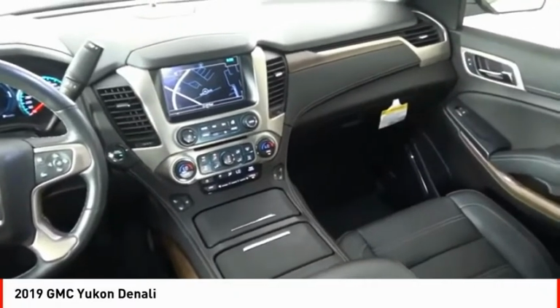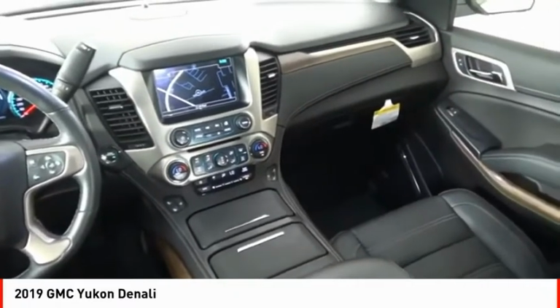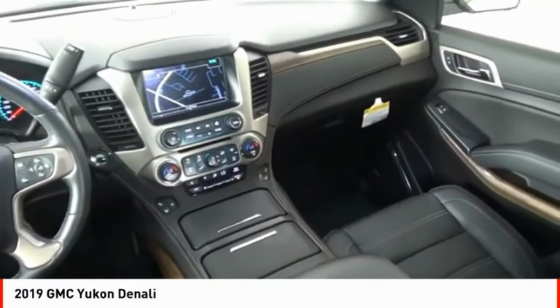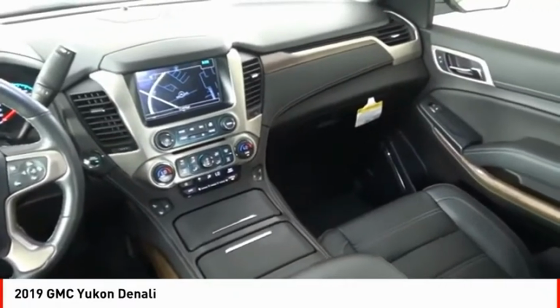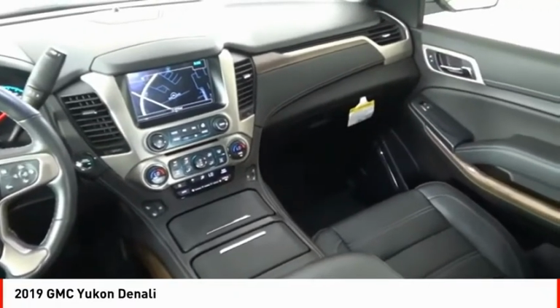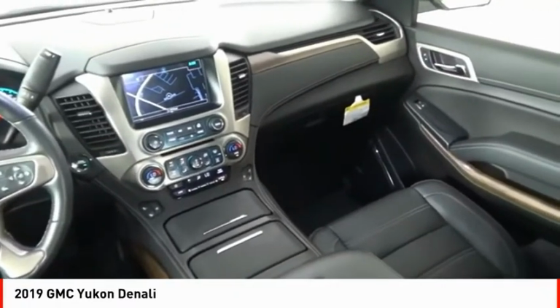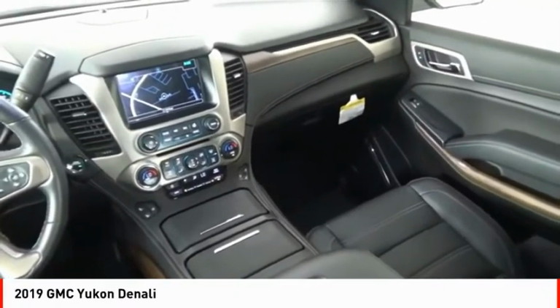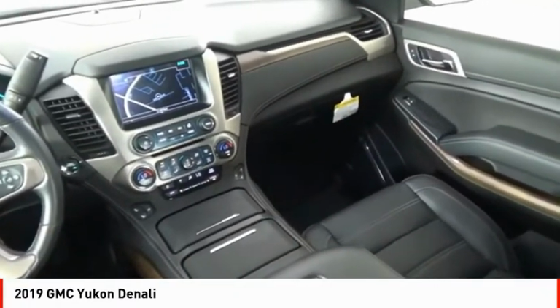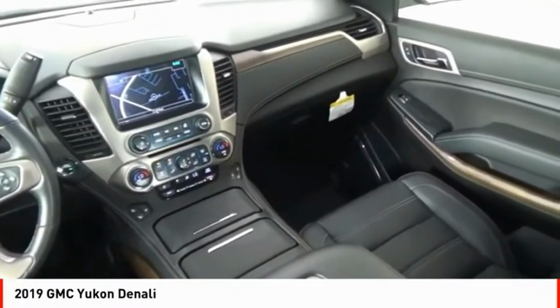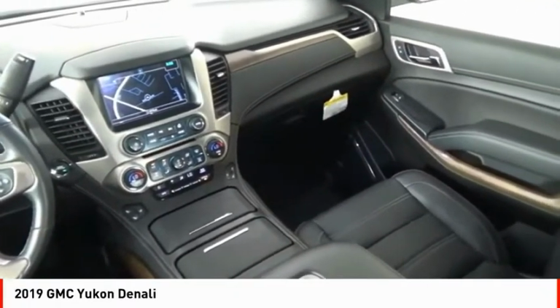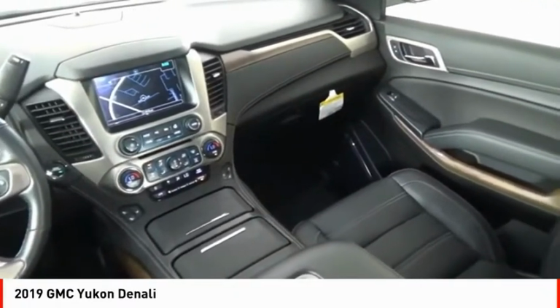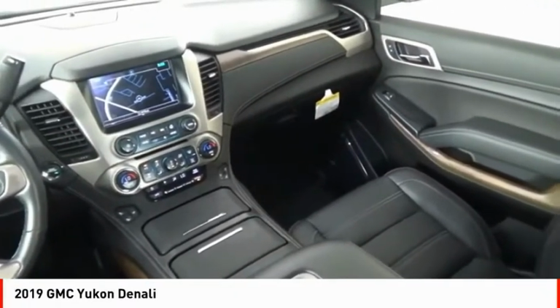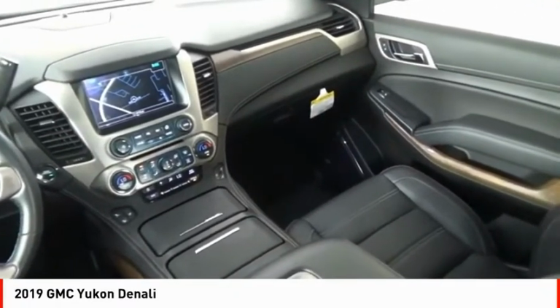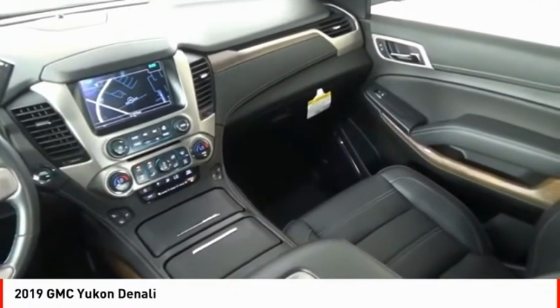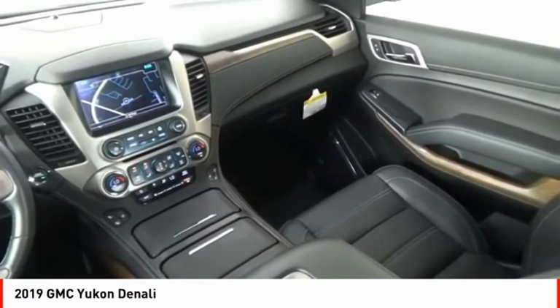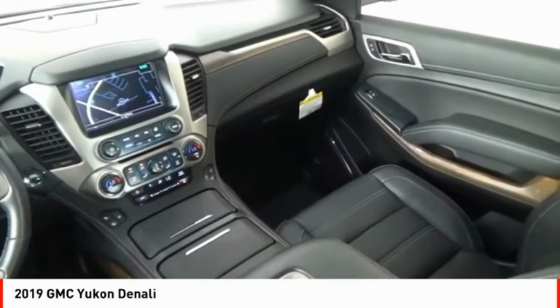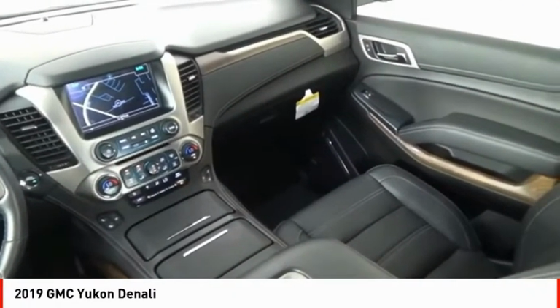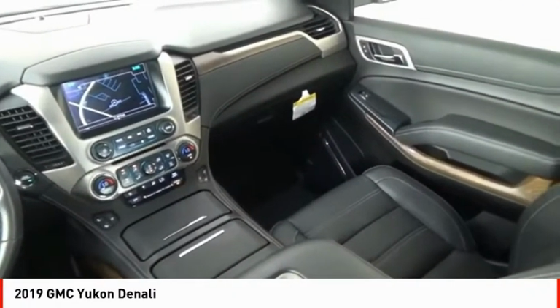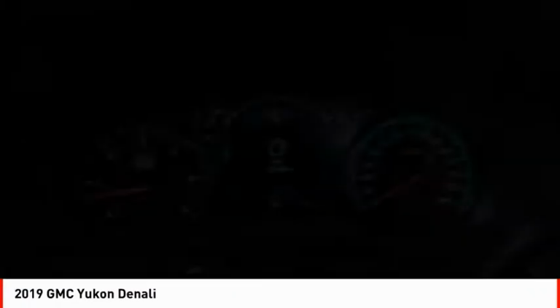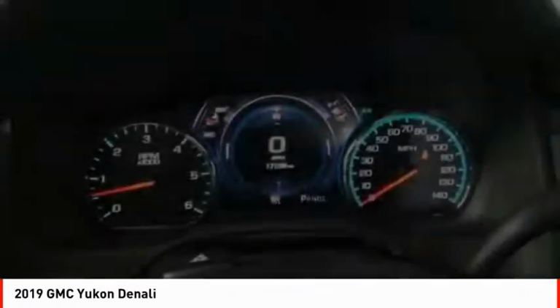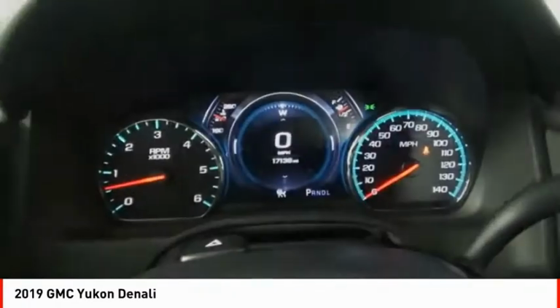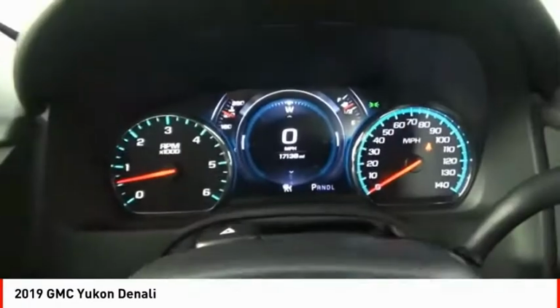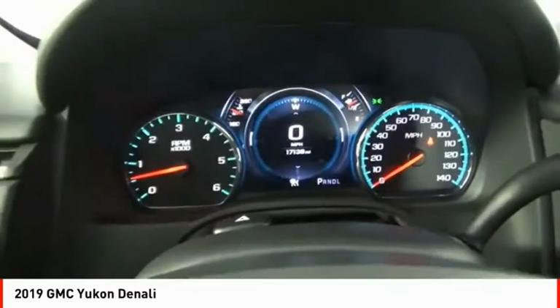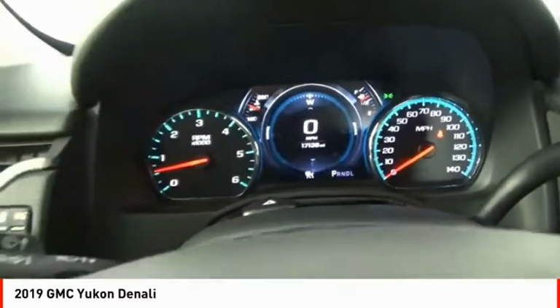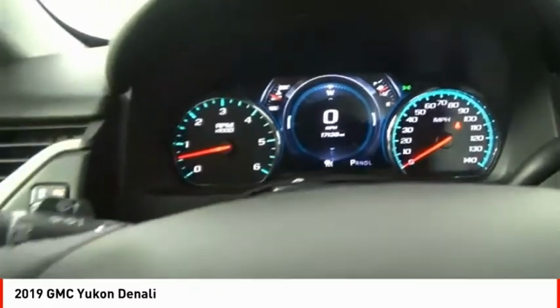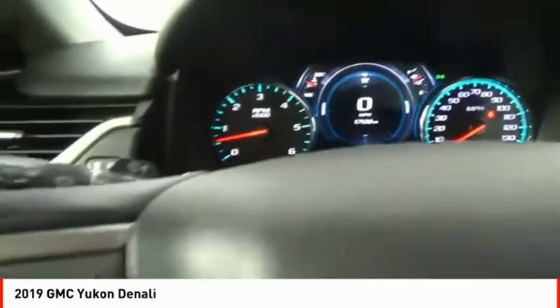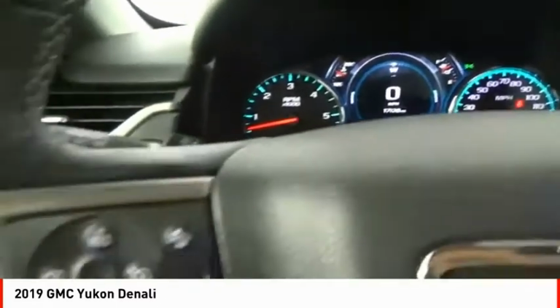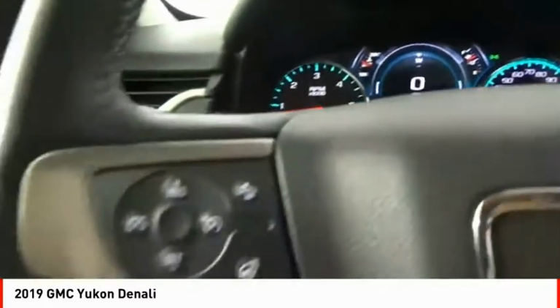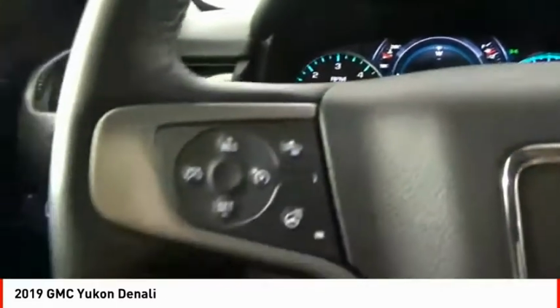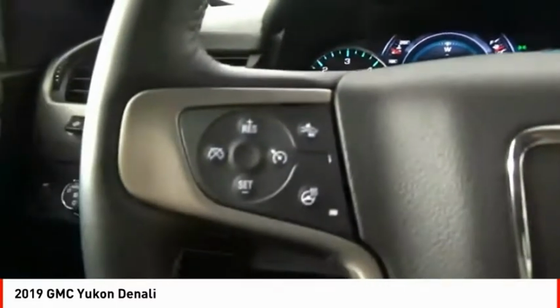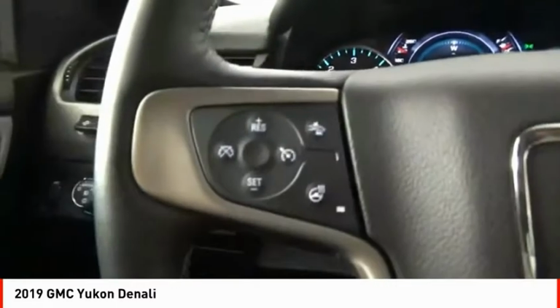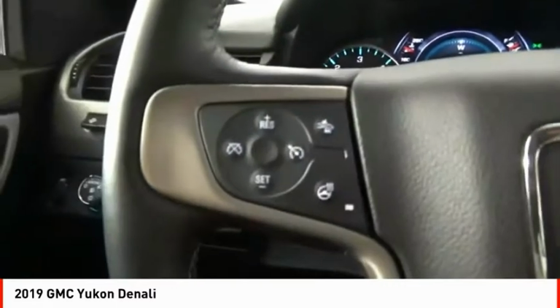Additional features include stability control, front suspension type strut, roll stability control, and daytime running lights.